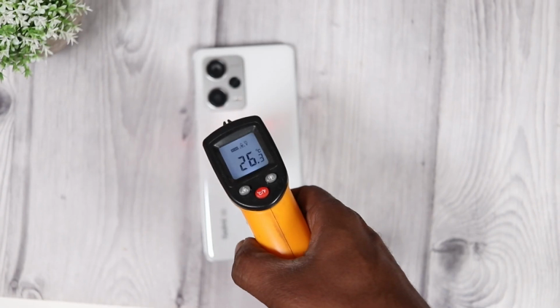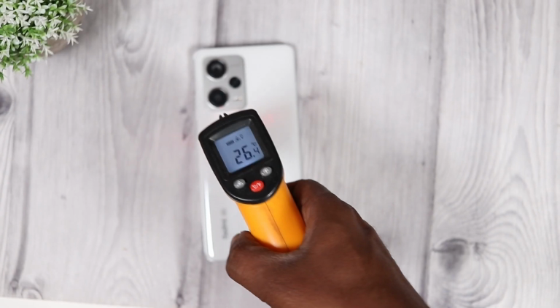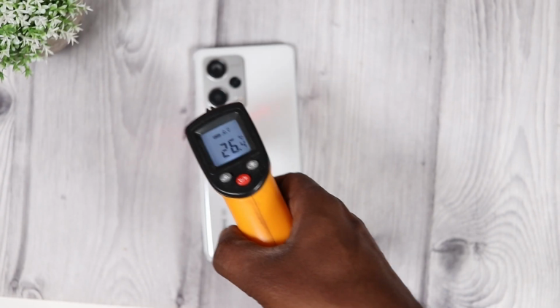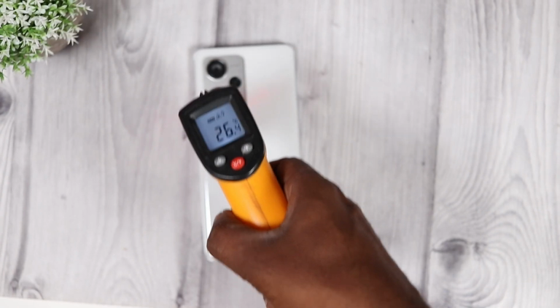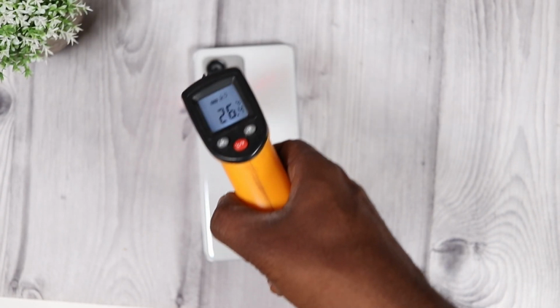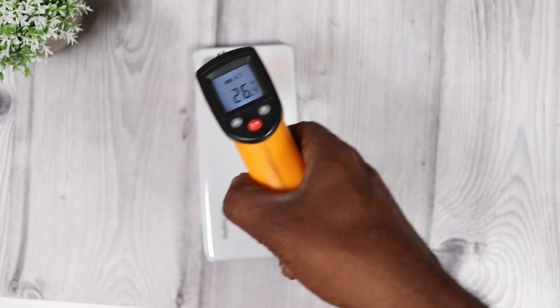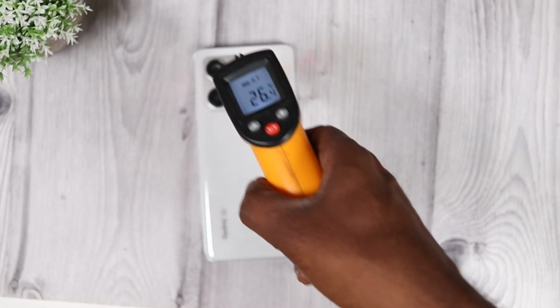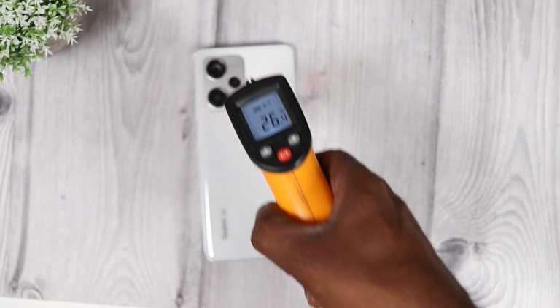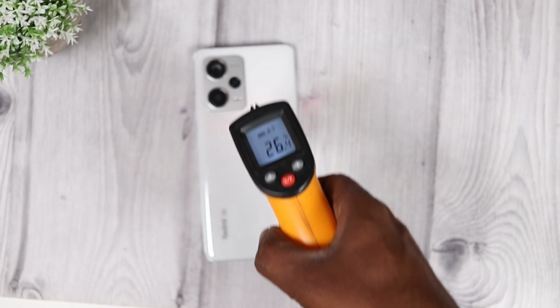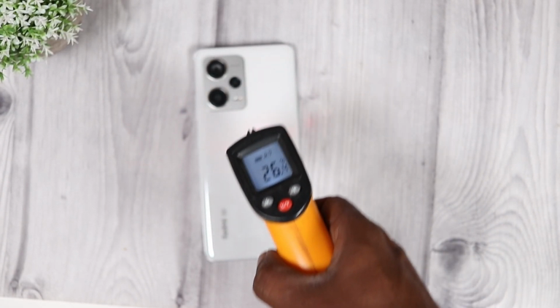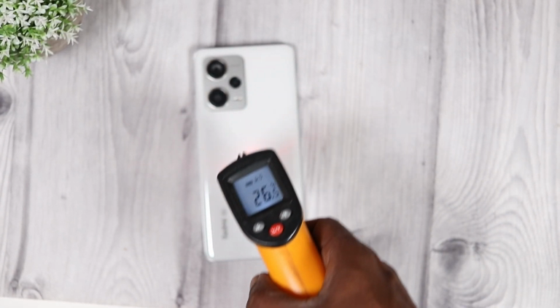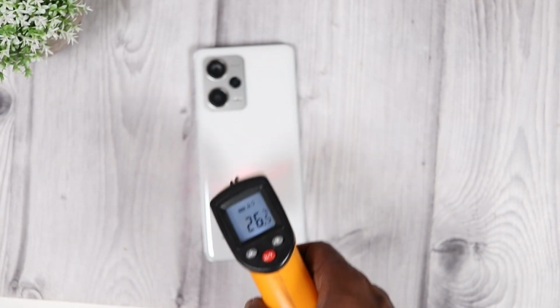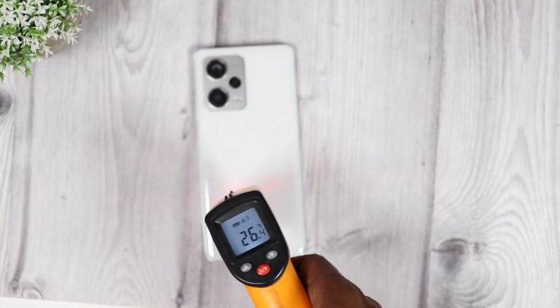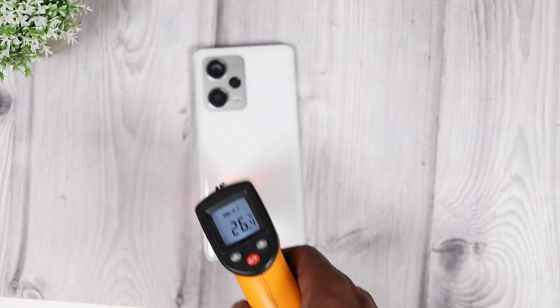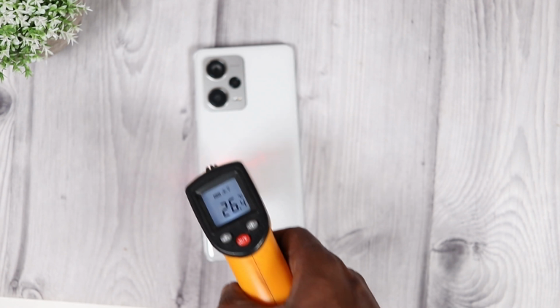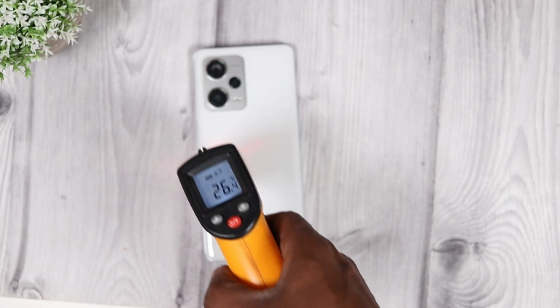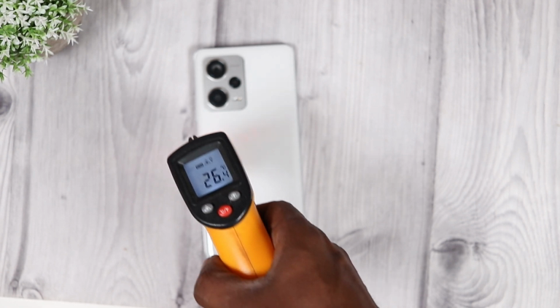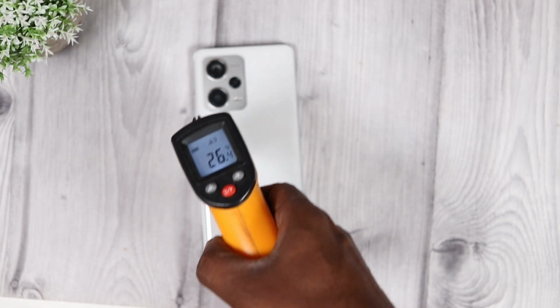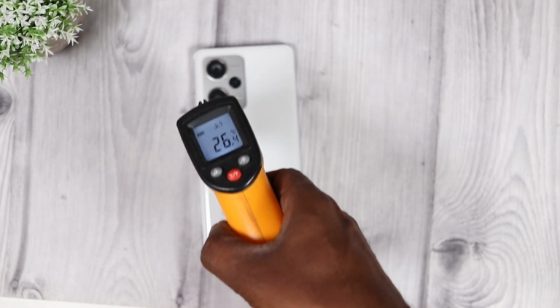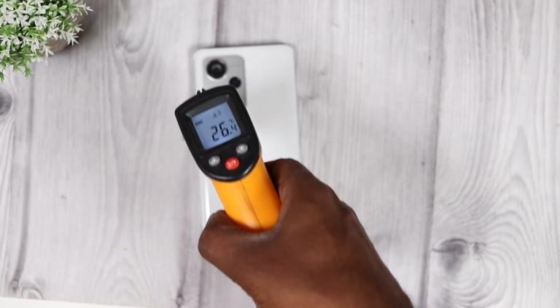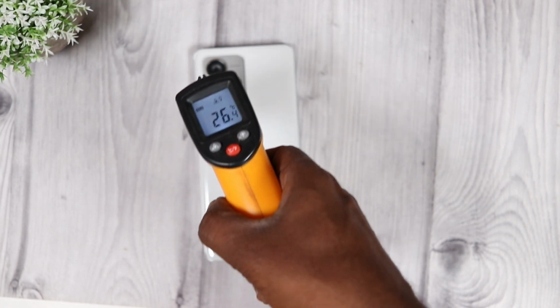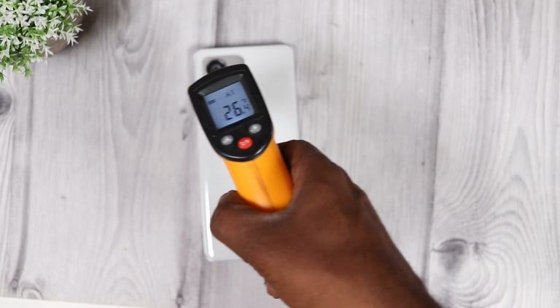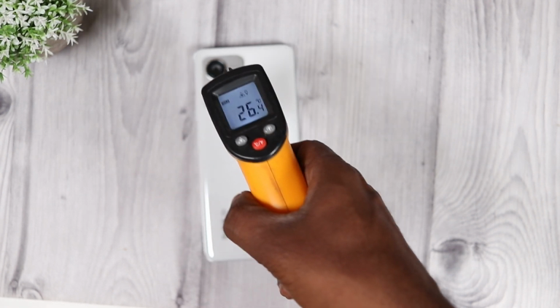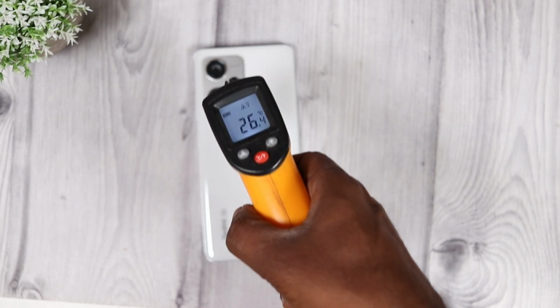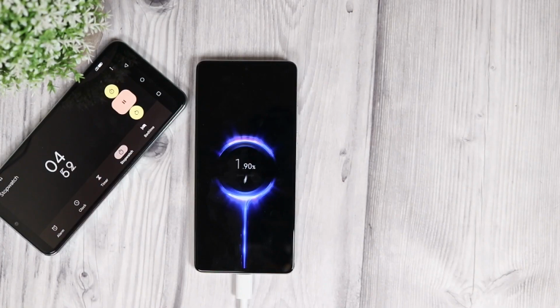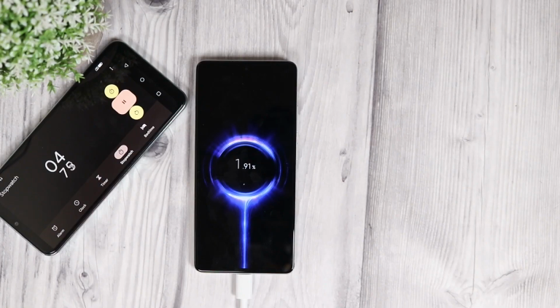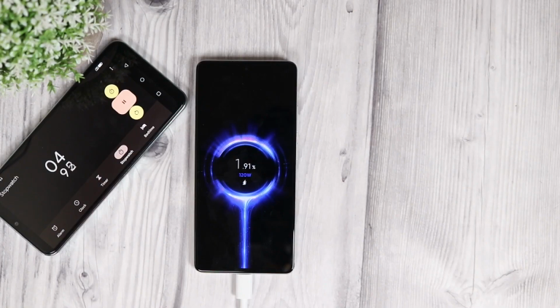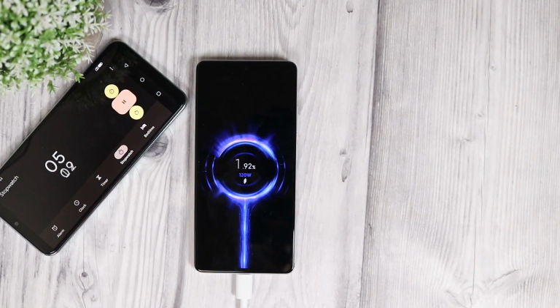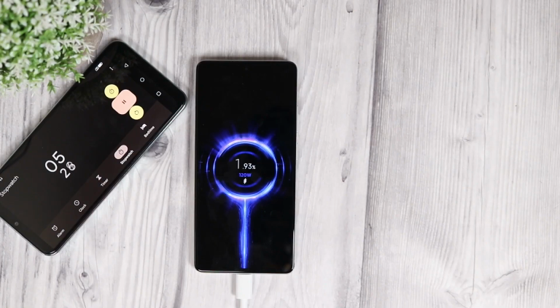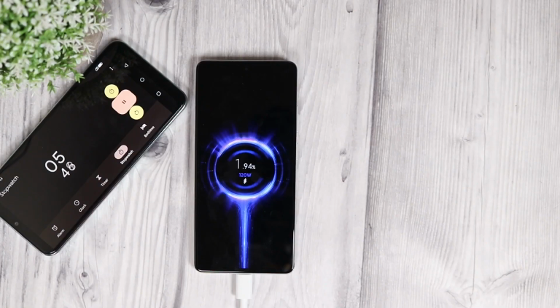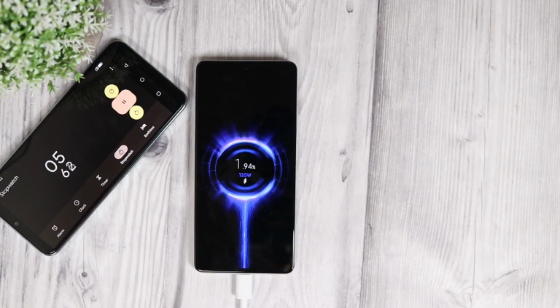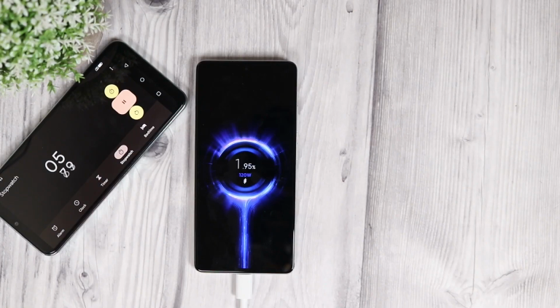Before that, let's check the surface temperature. It is around 26 degrees — and let's kick start.